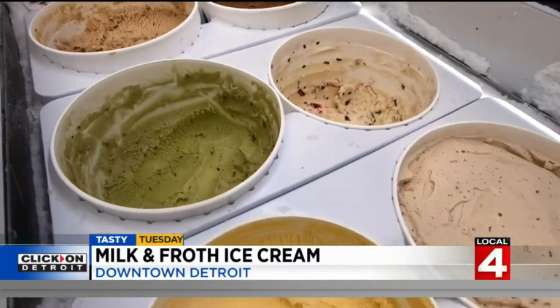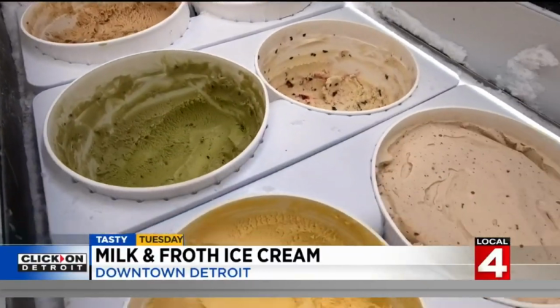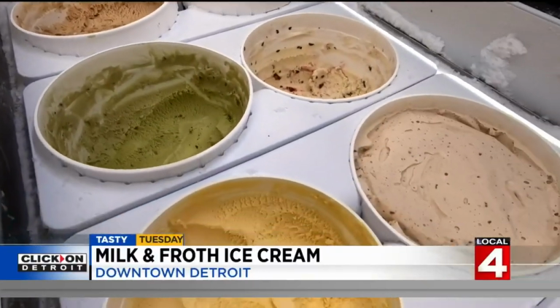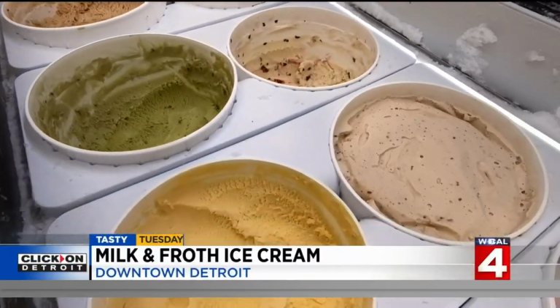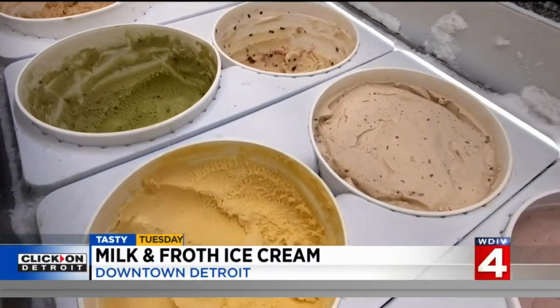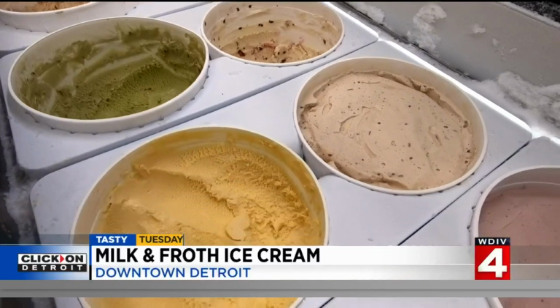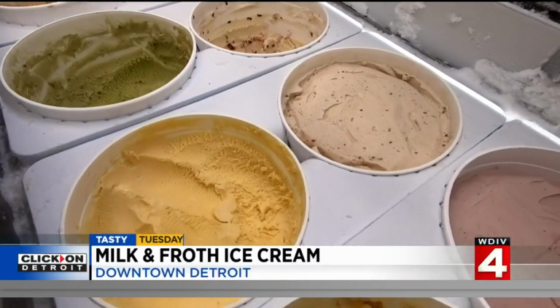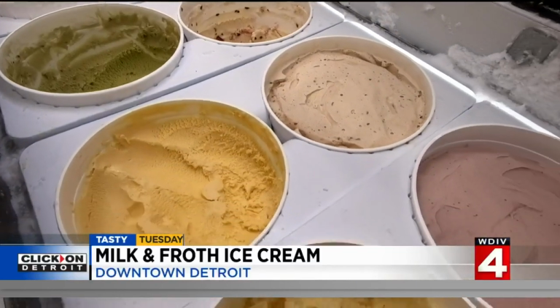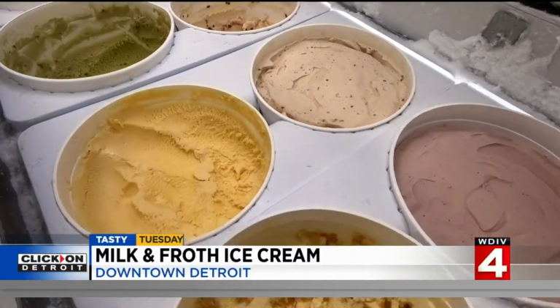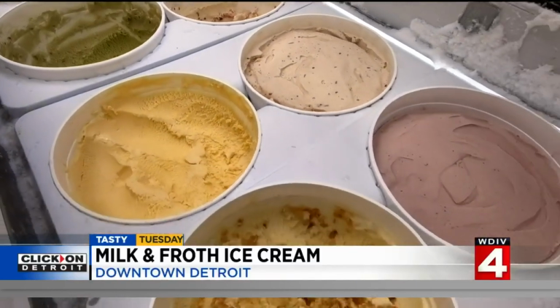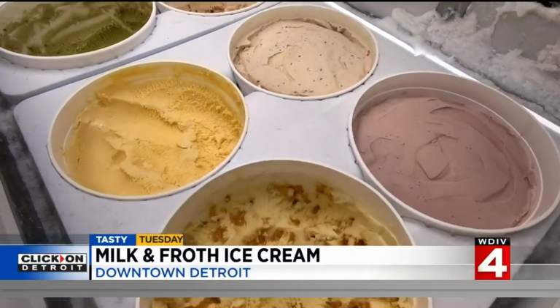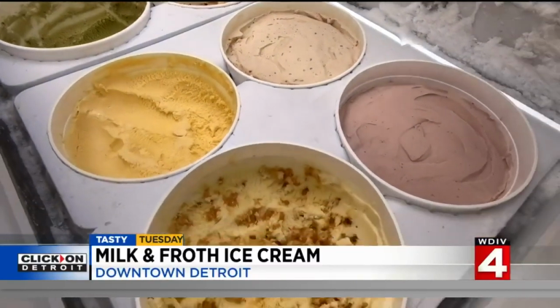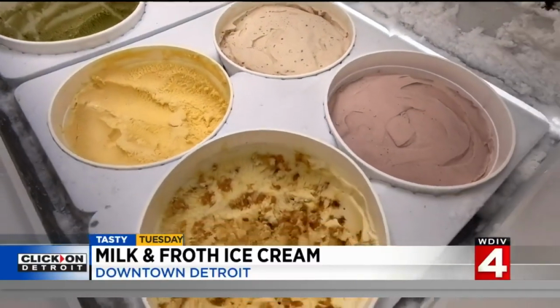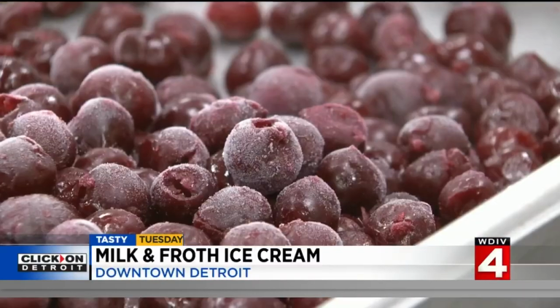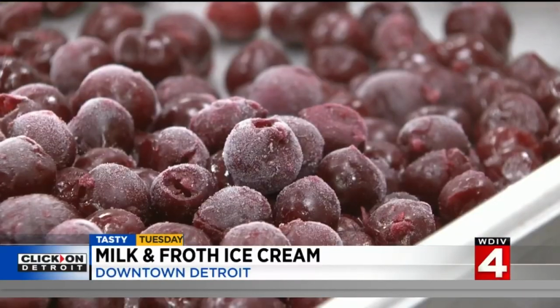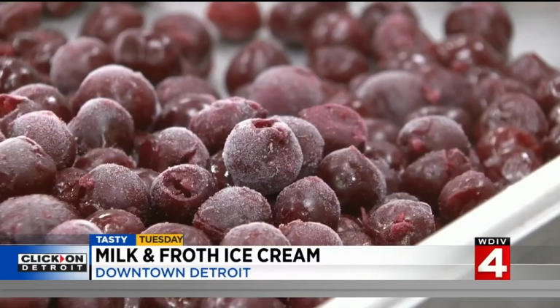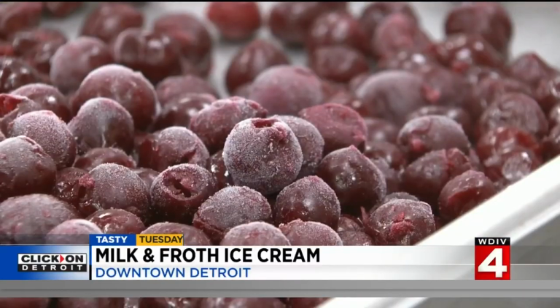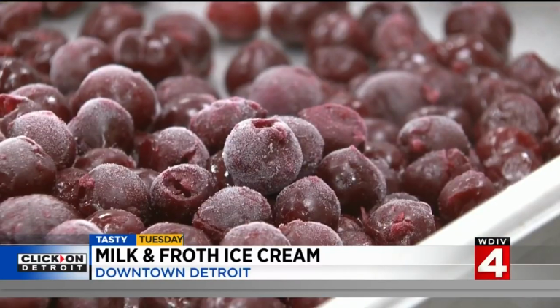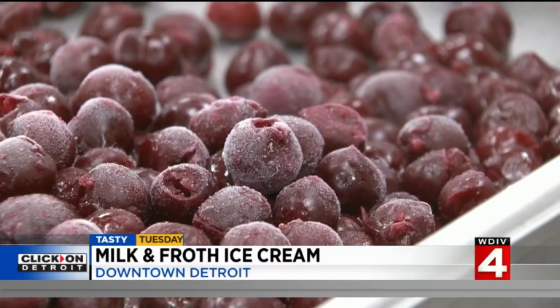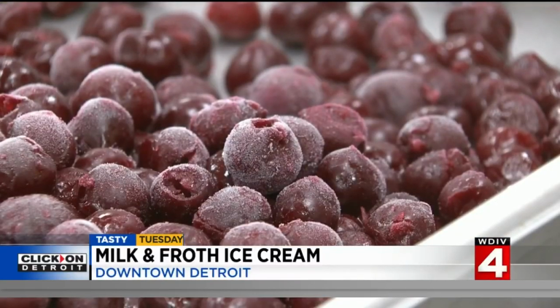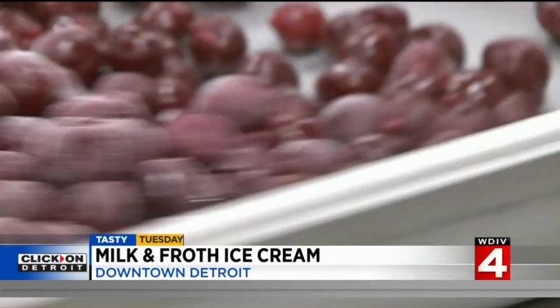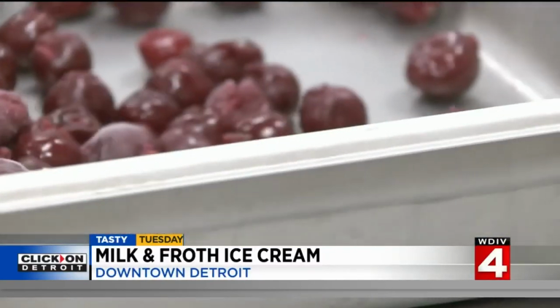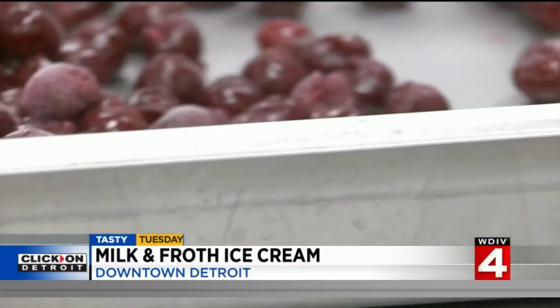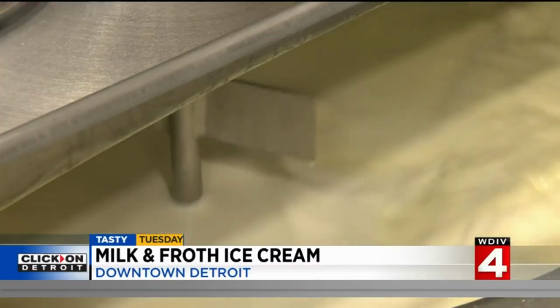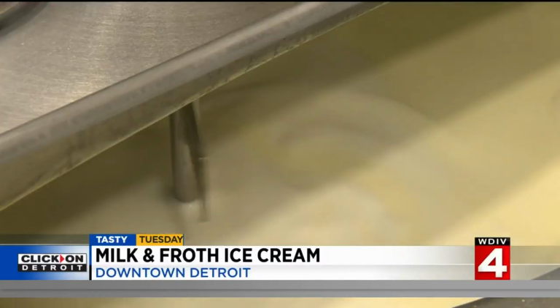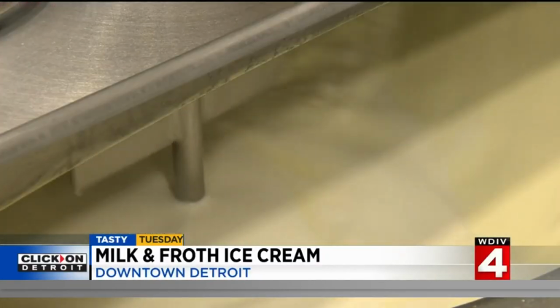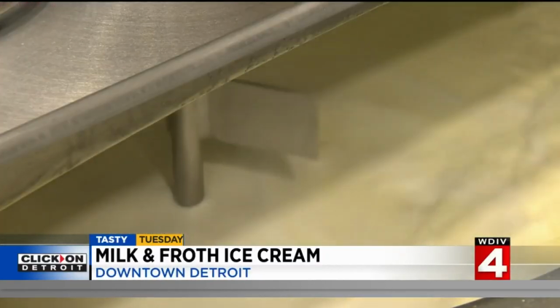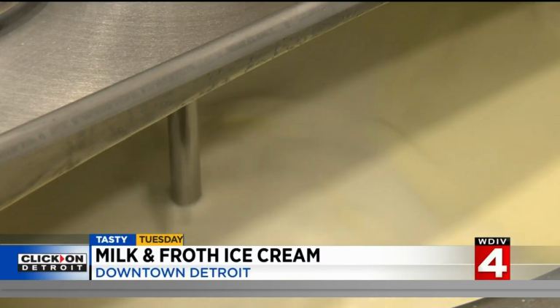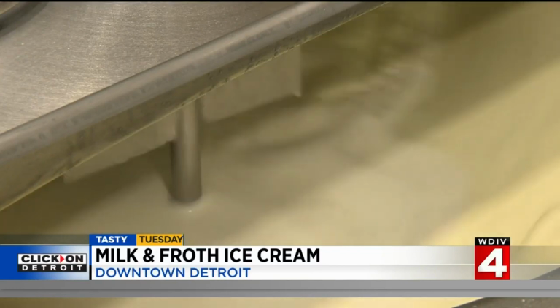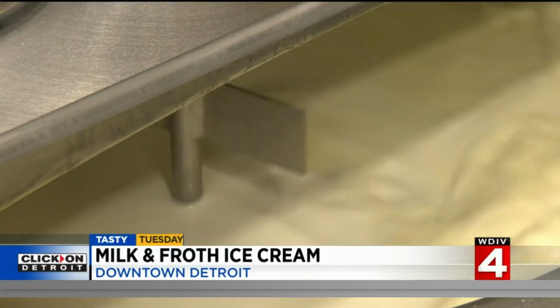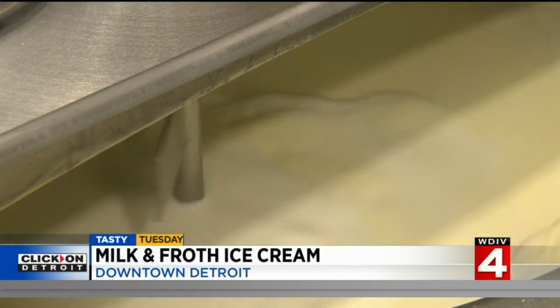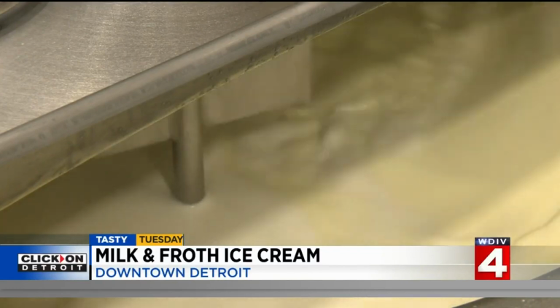Using milk, cream, sugar, and eggs means they can vary the levels of fat and sweetness and really tailor it to whatever specific flavor they're trying to highlight.